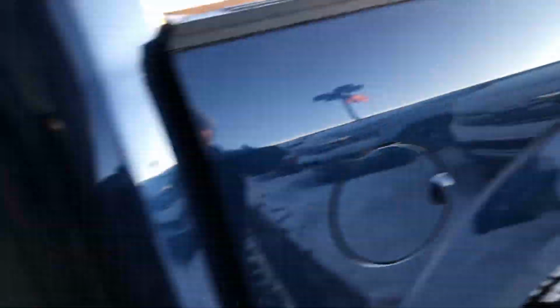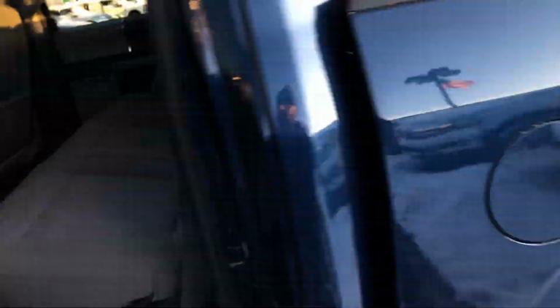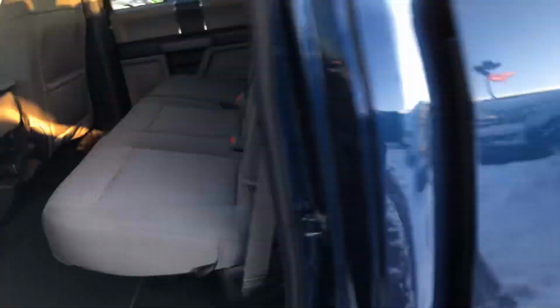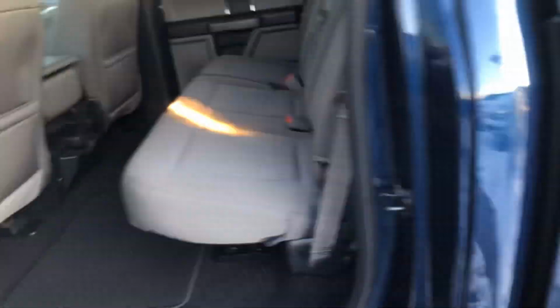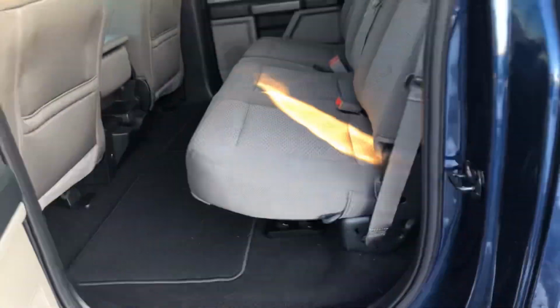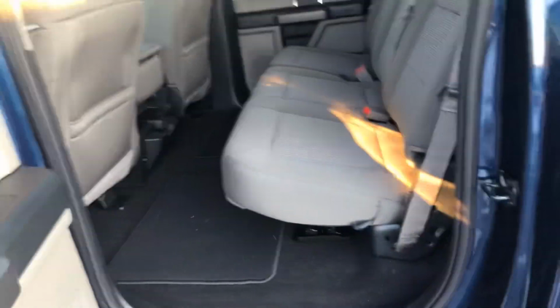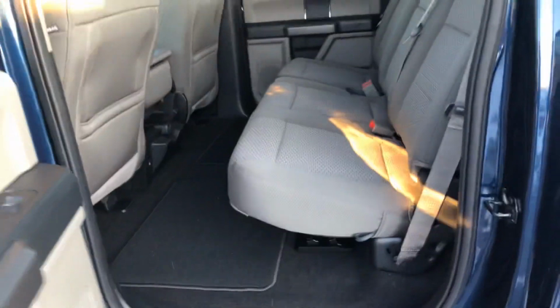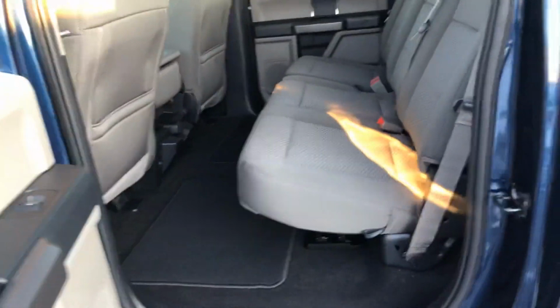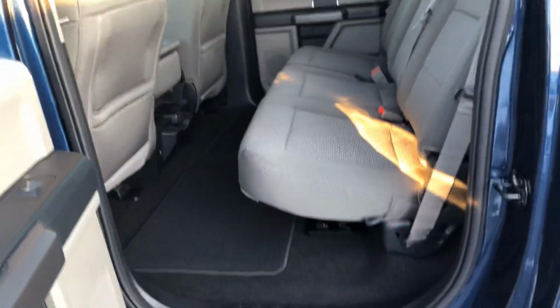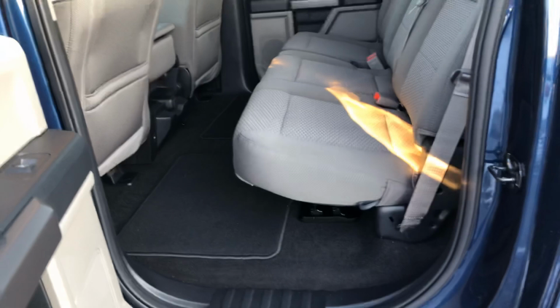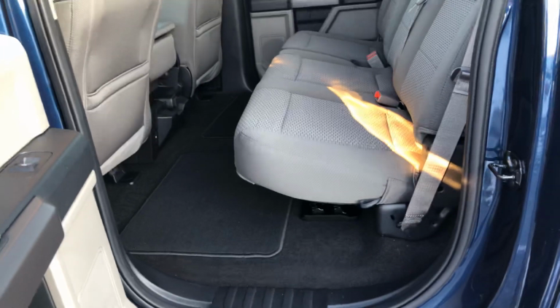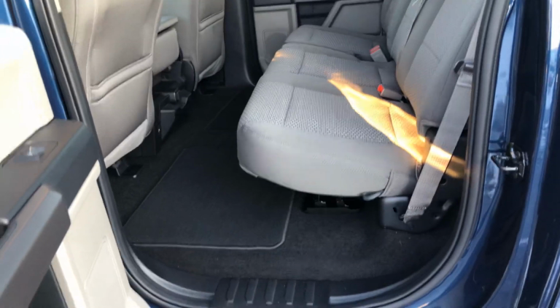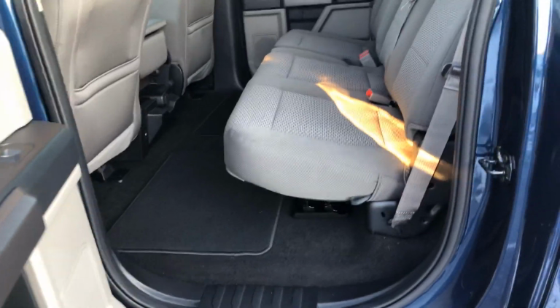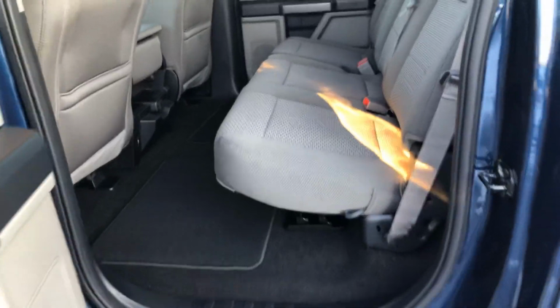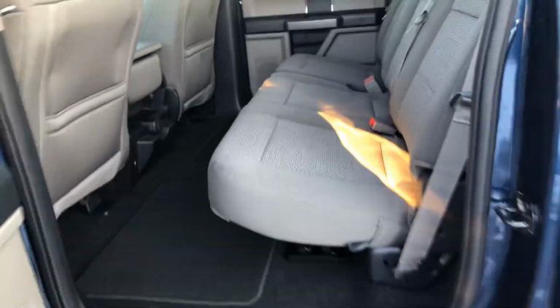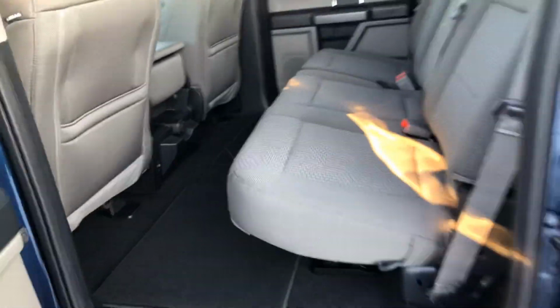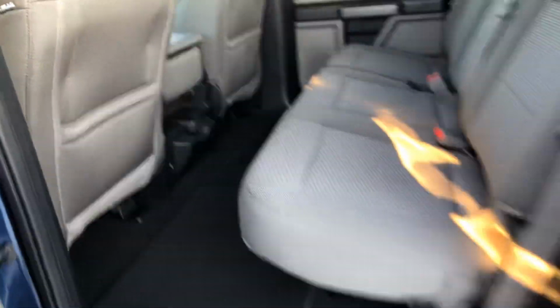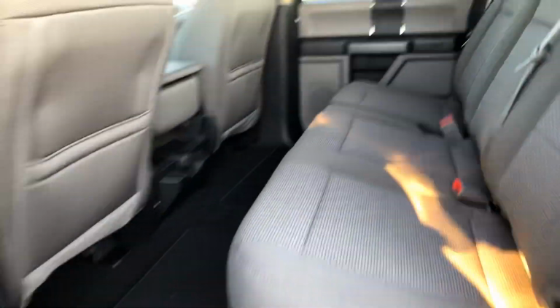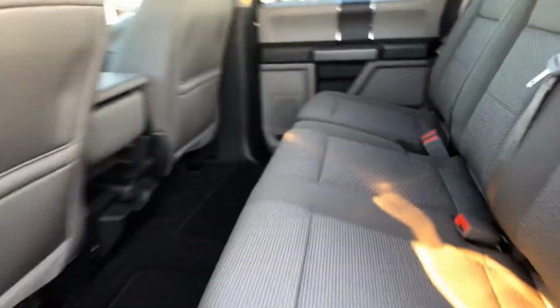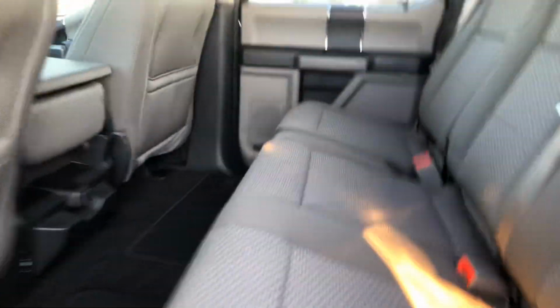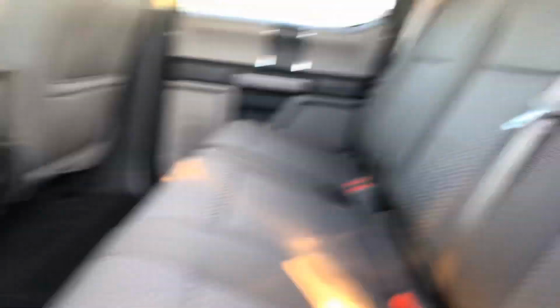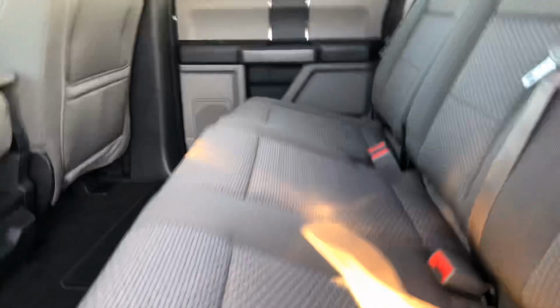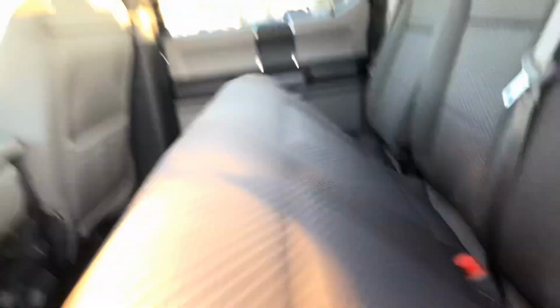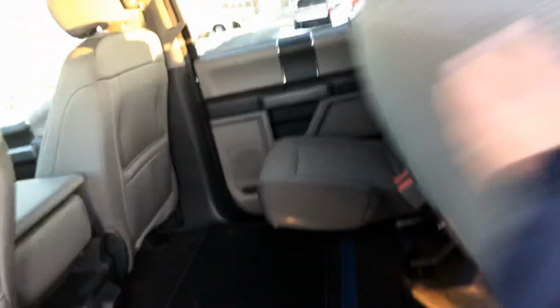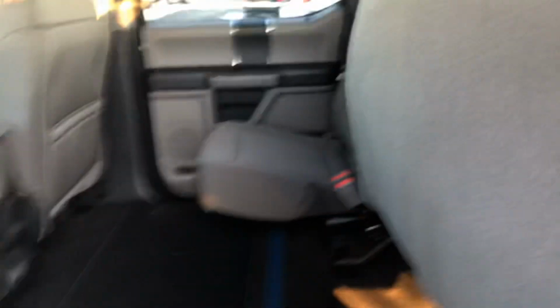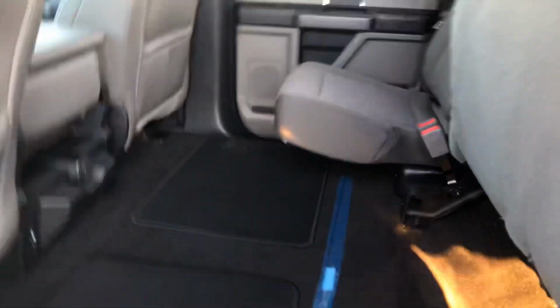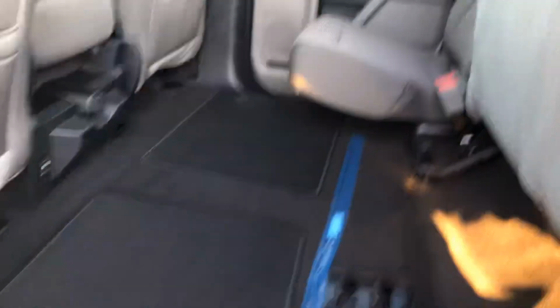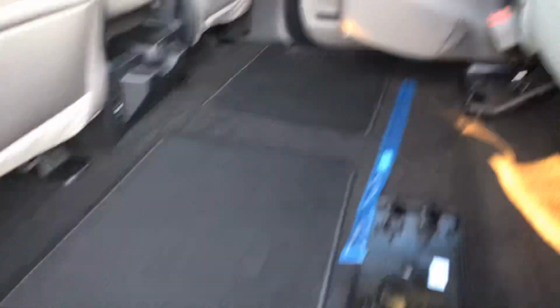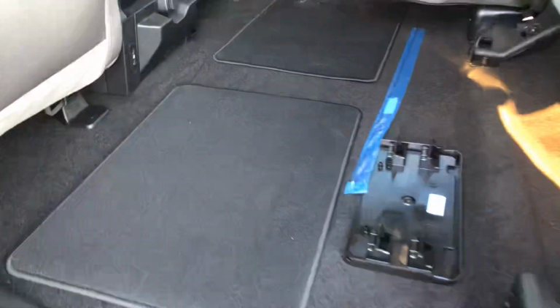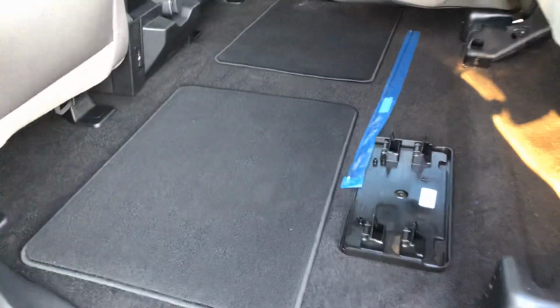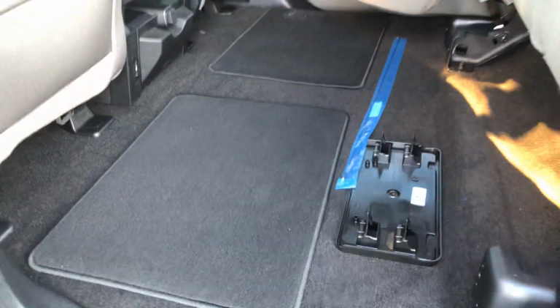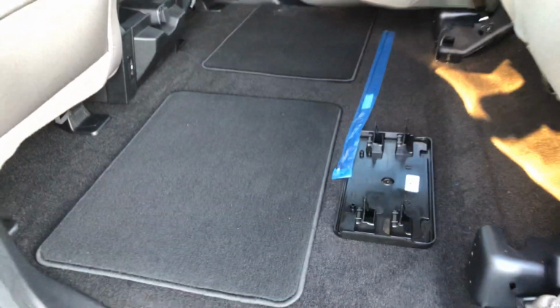Back seats have a ton of room. These fold up nice for a flat floor.